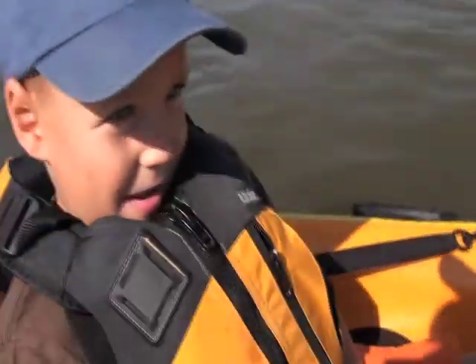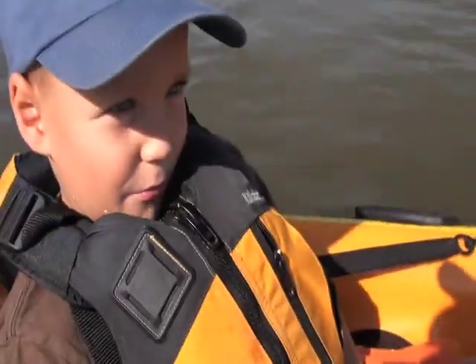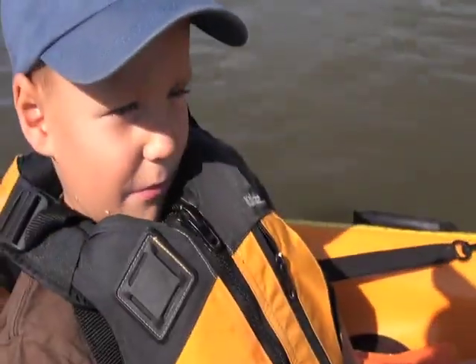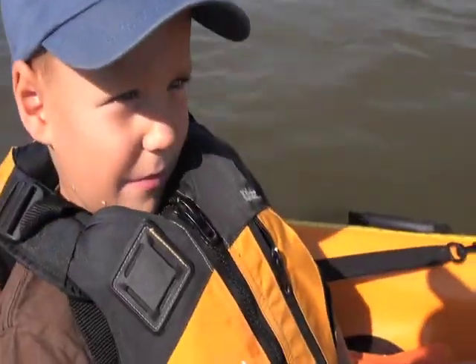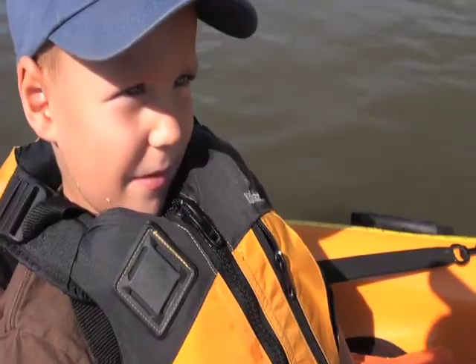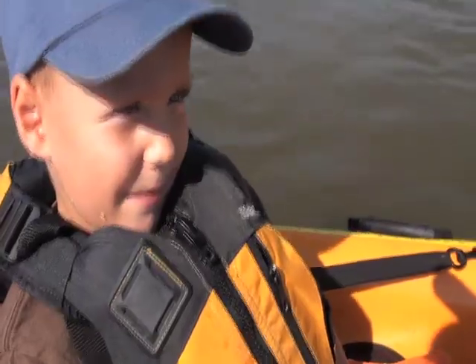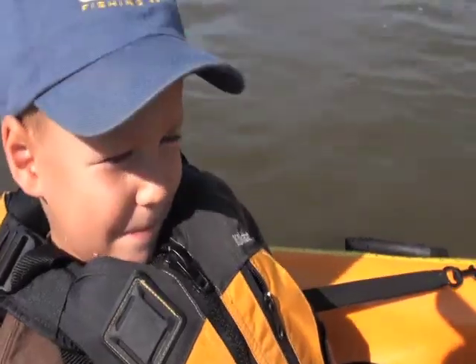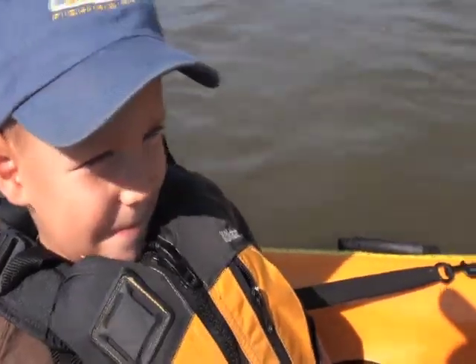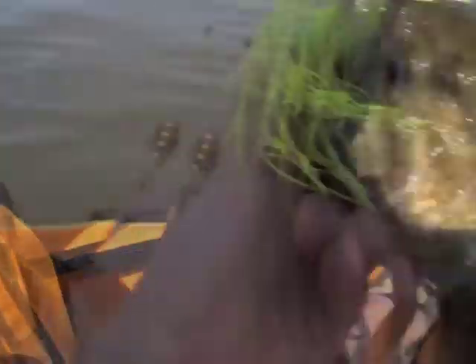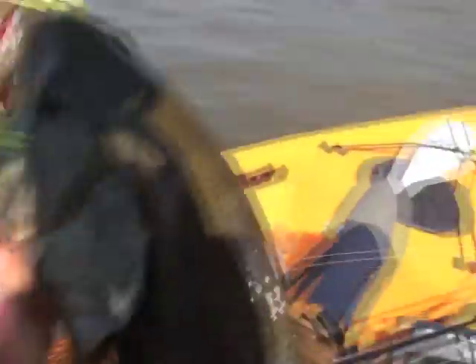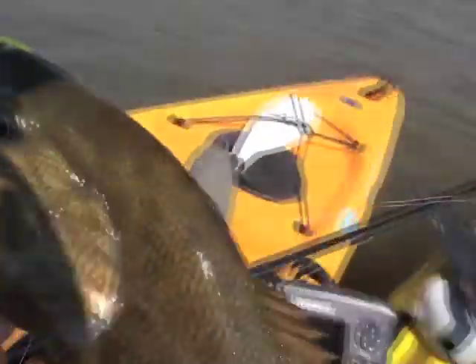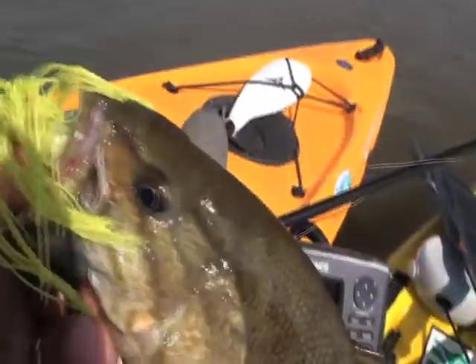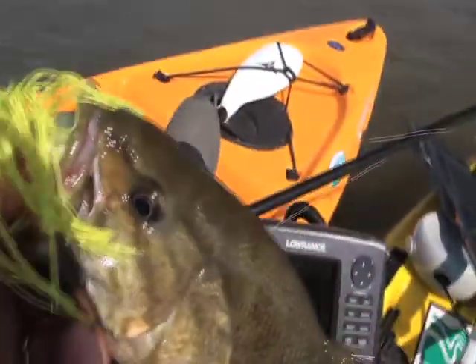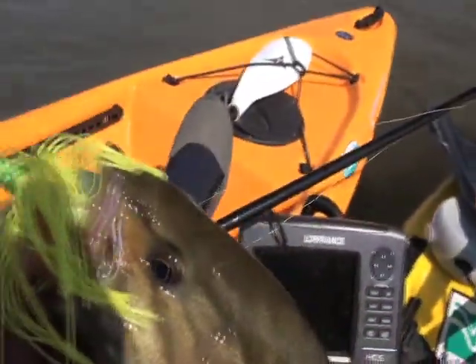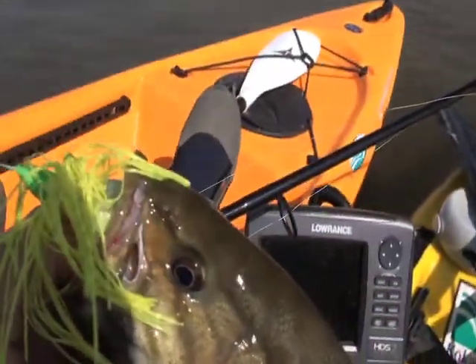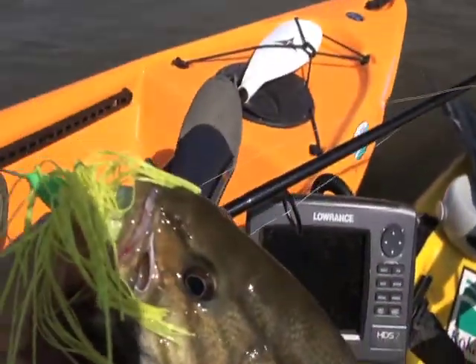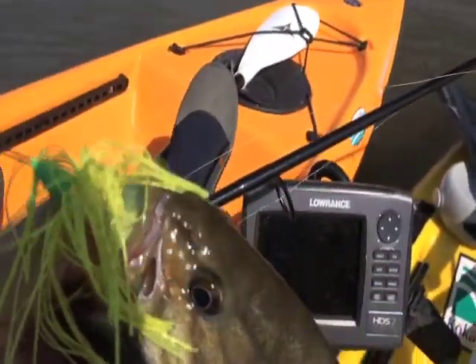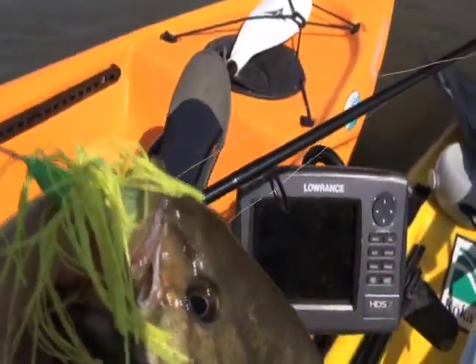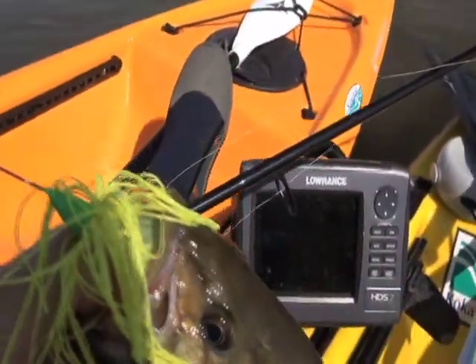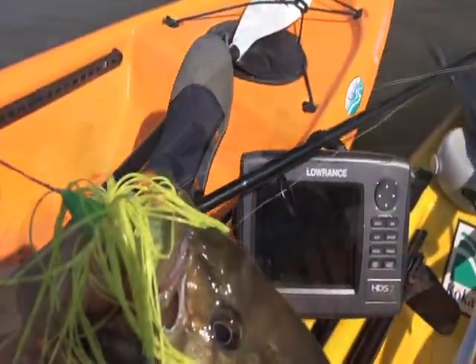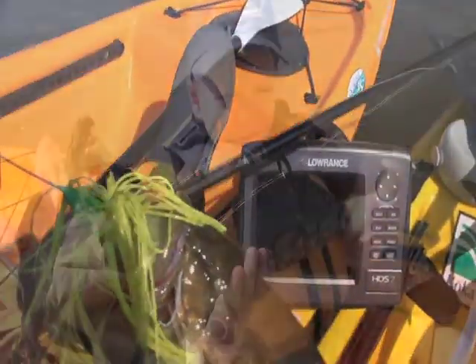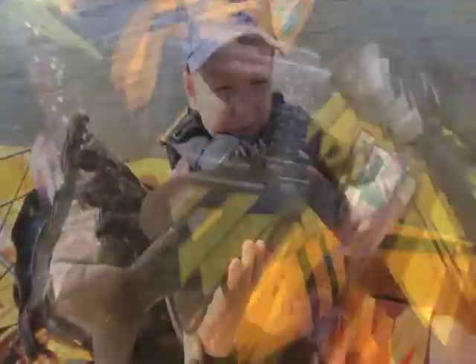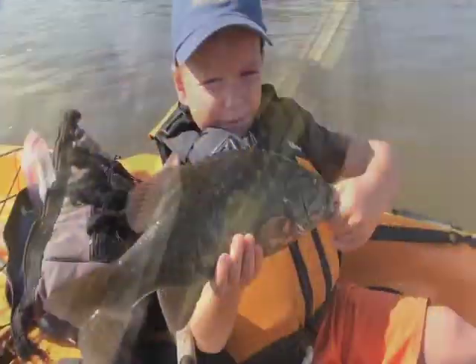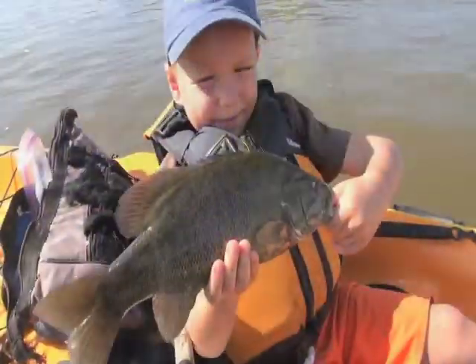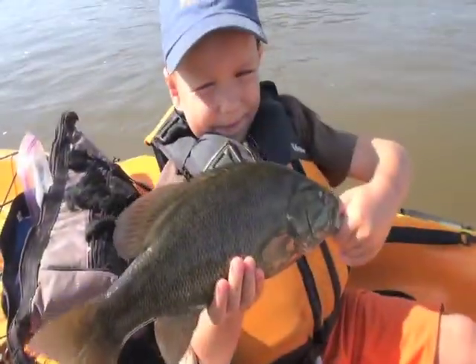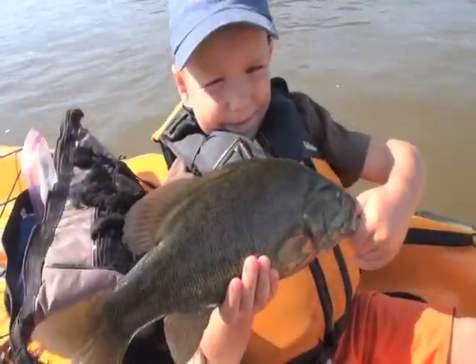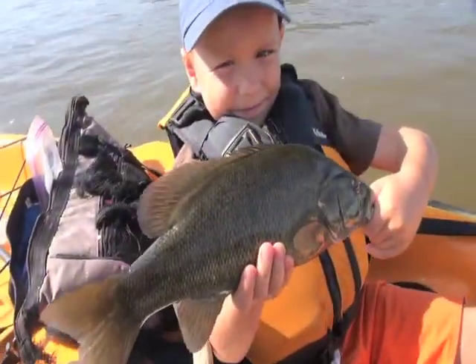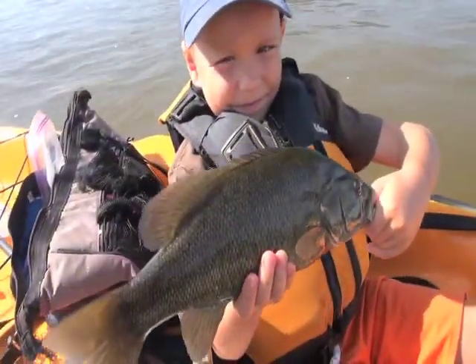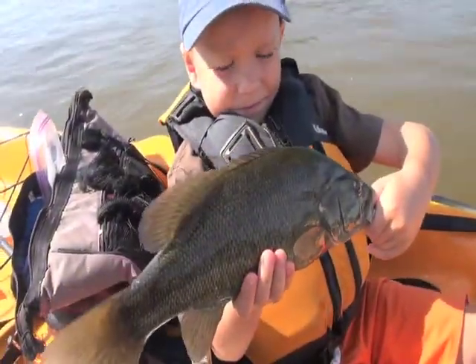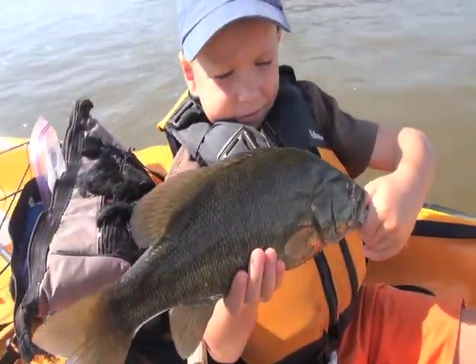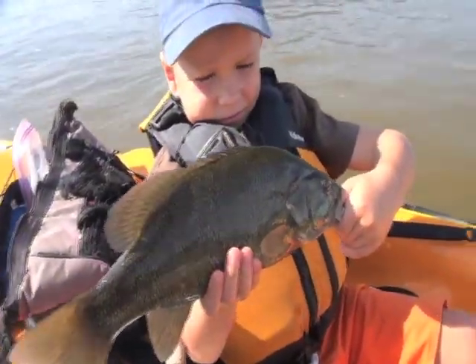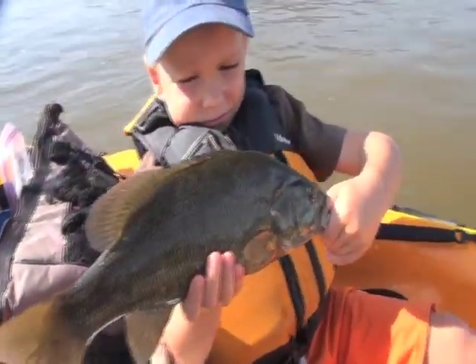Looks good, right? Mm-hmm. Cool. Alright, let's let him back in. Put him back.